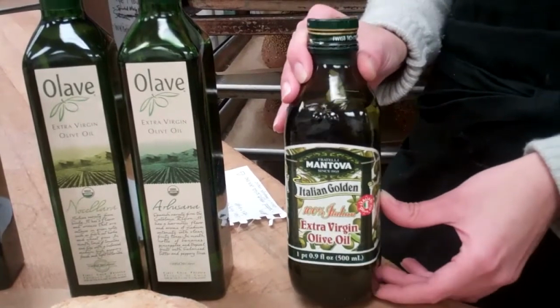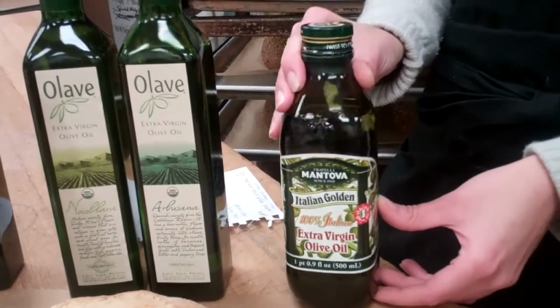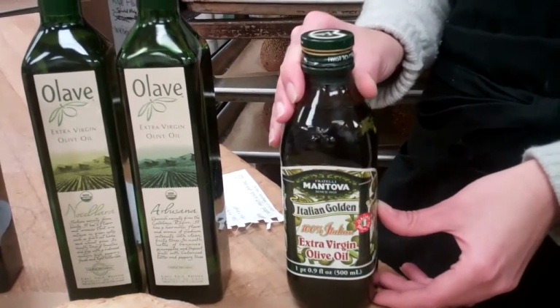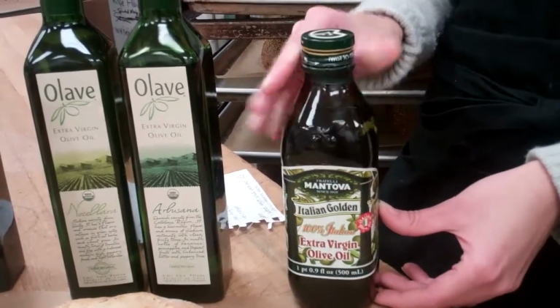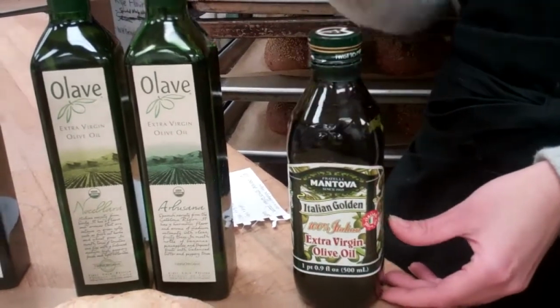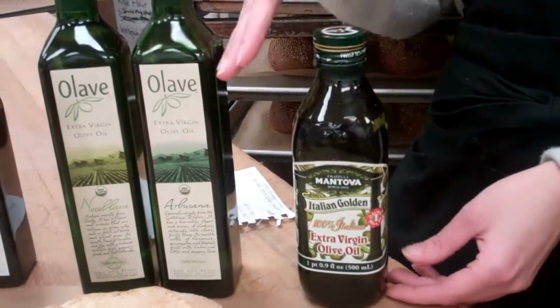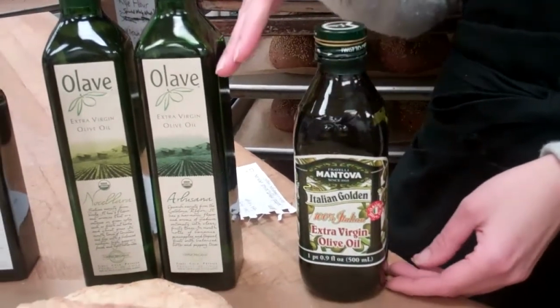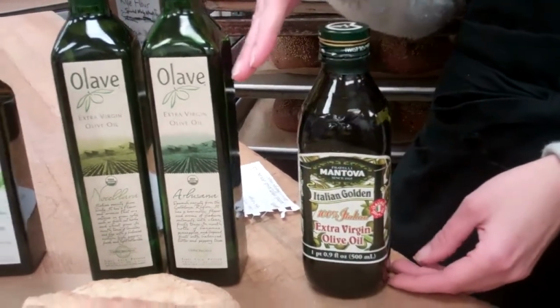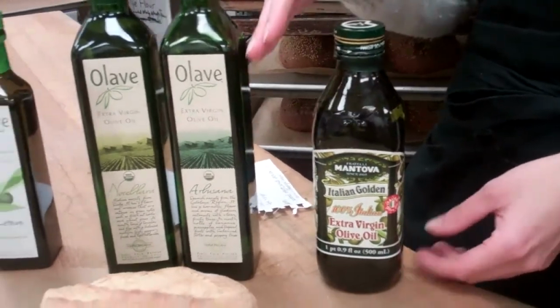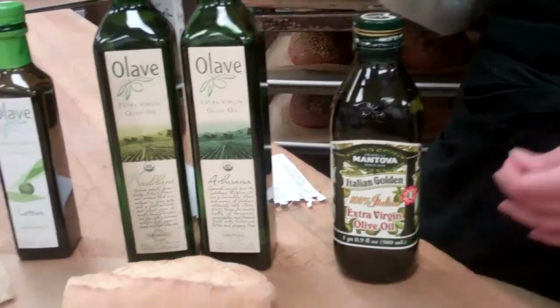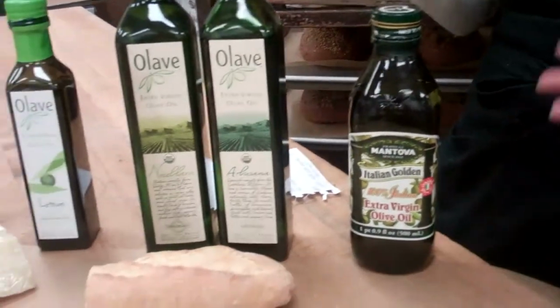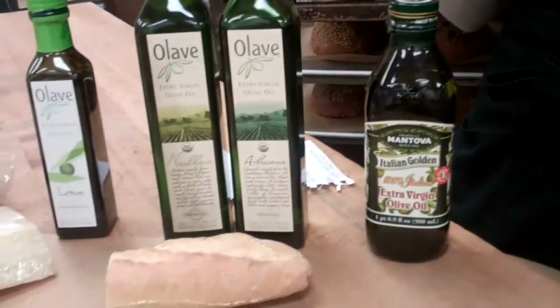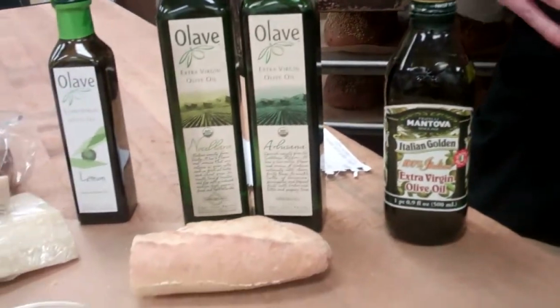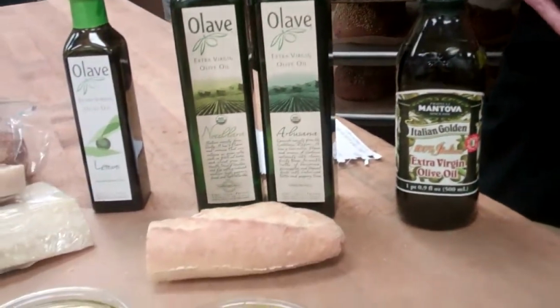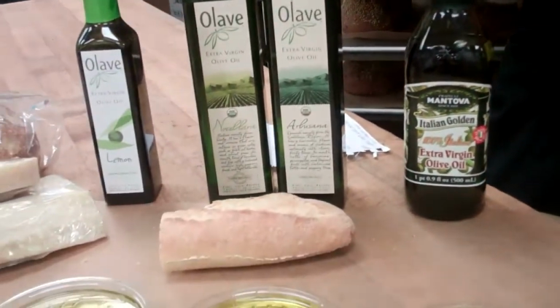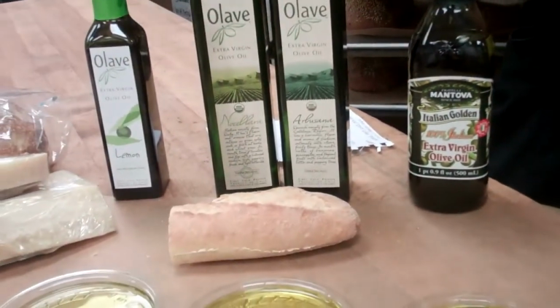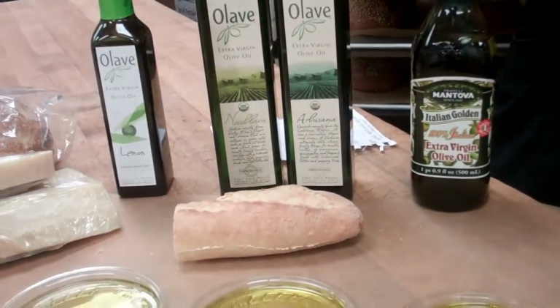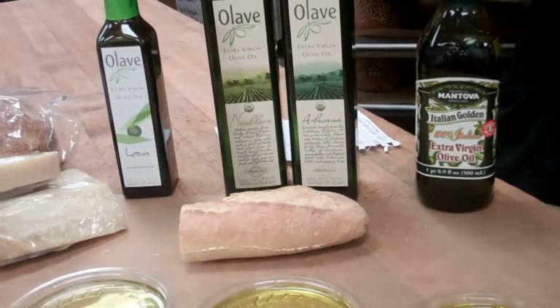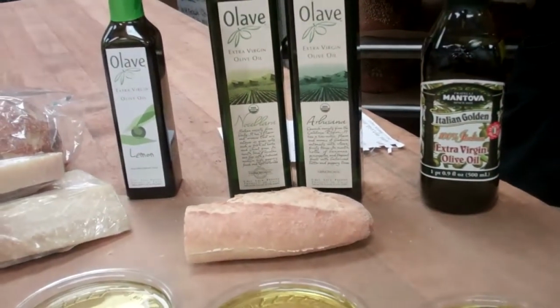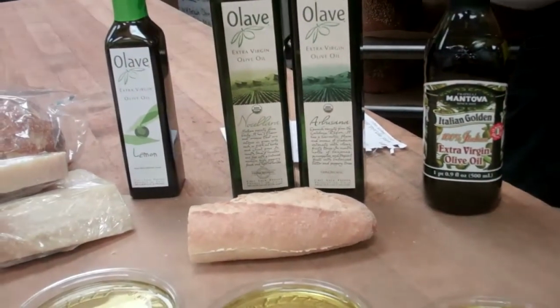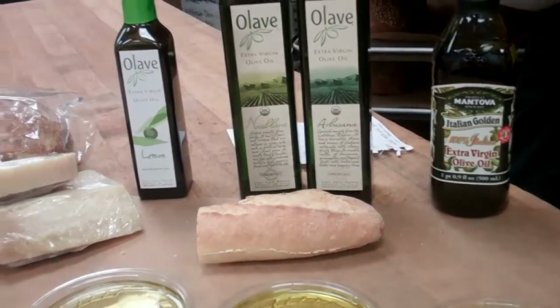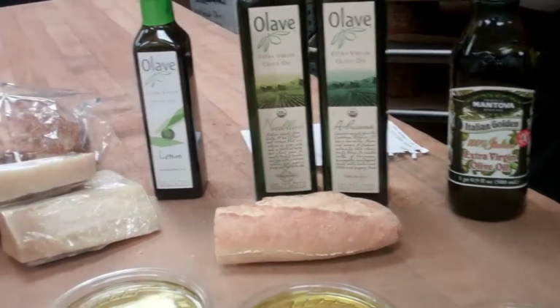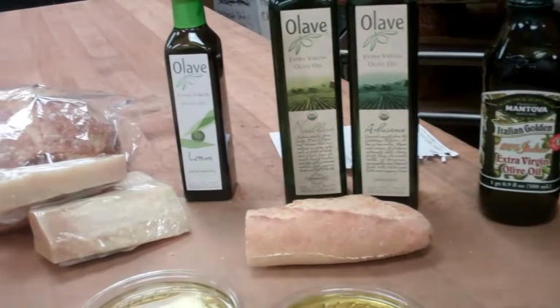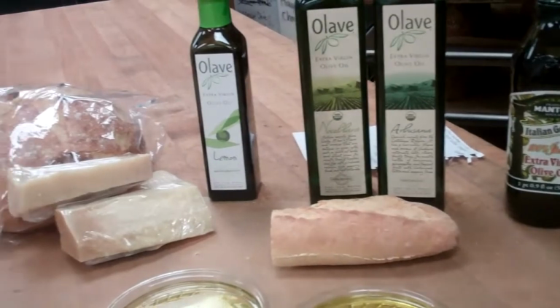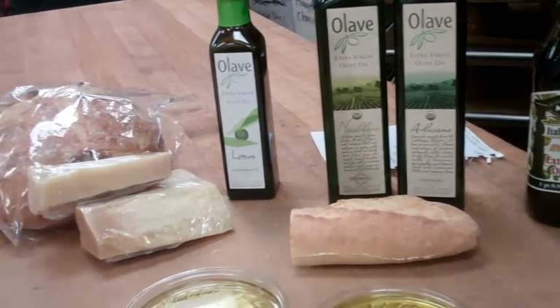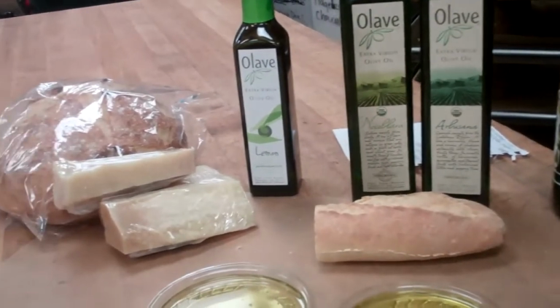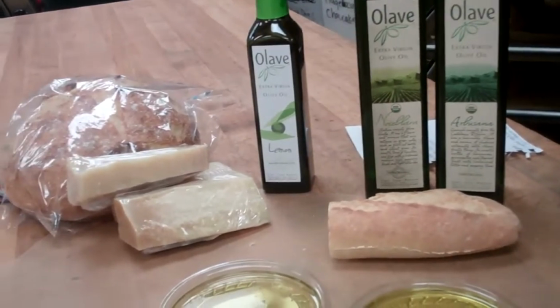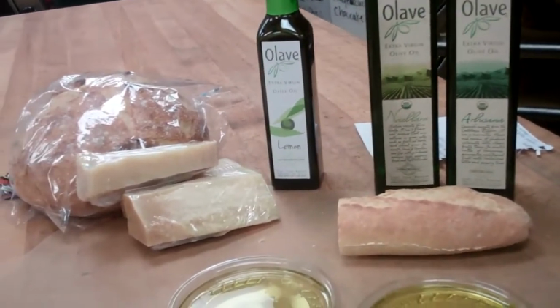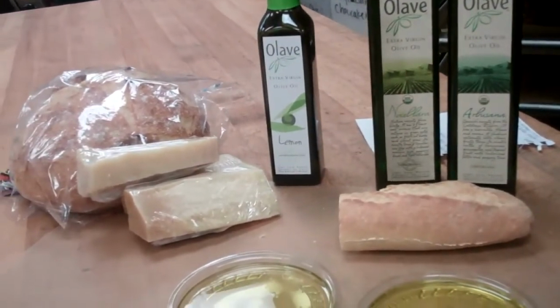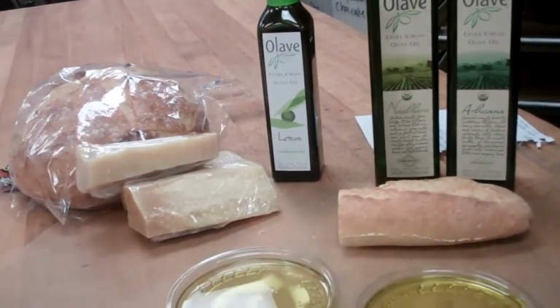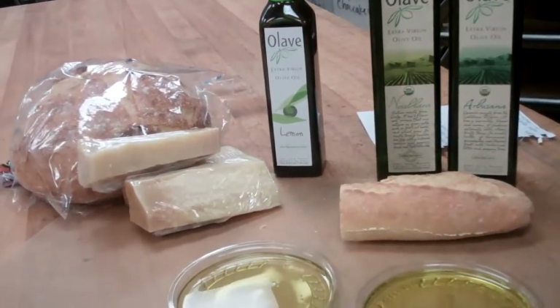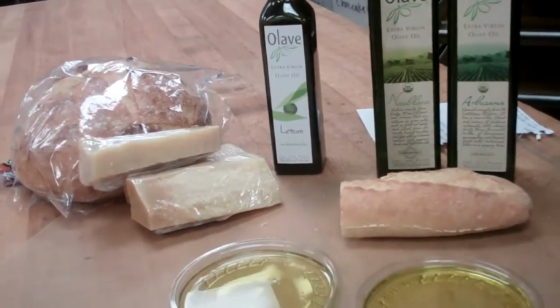It's wonderful for dipping a baguette in — put a little grated Parmesan and black pepper on top and it'd be a fantastic appetizer.